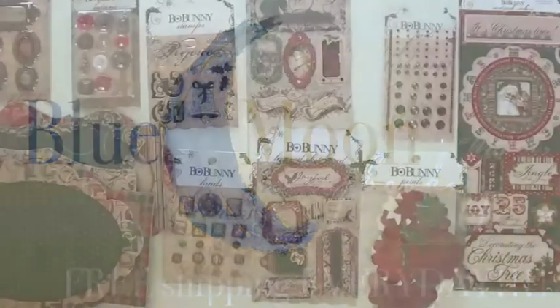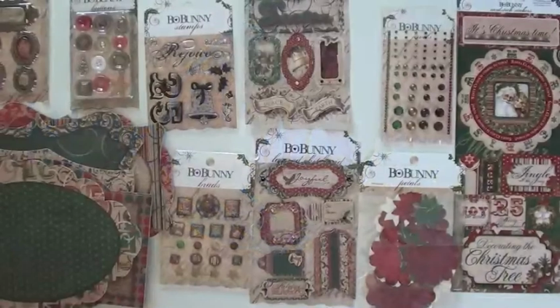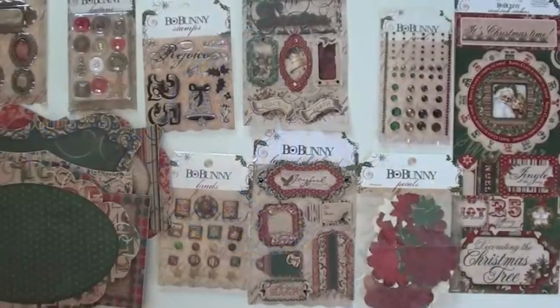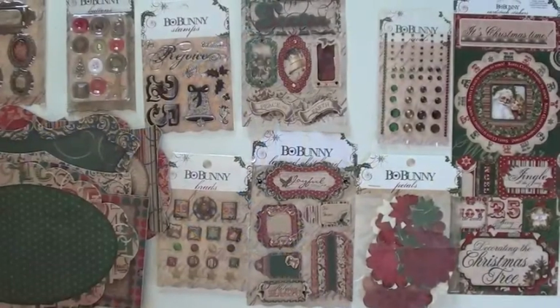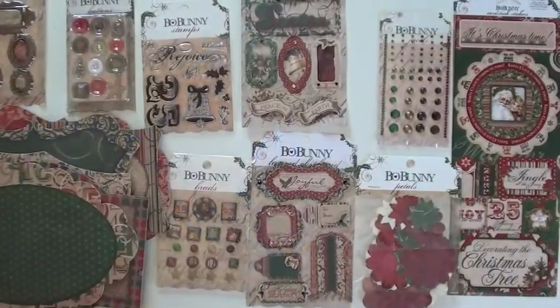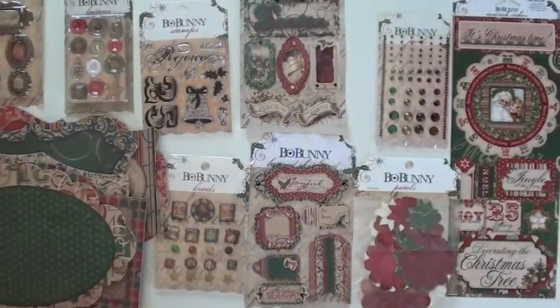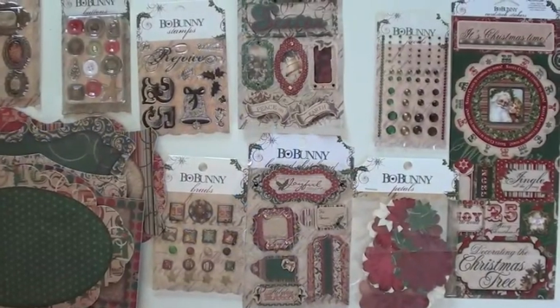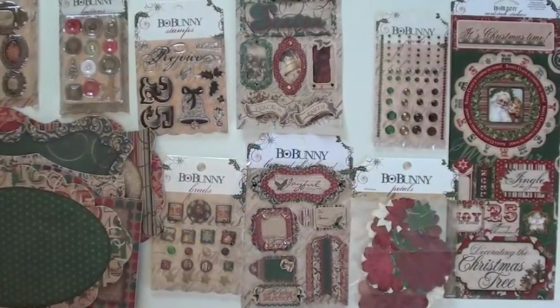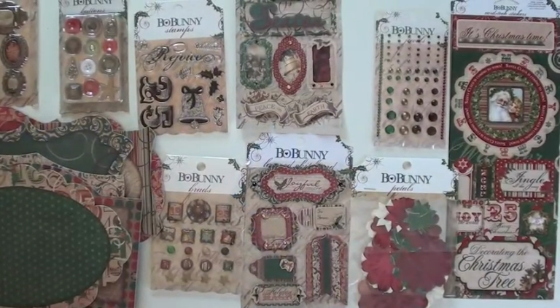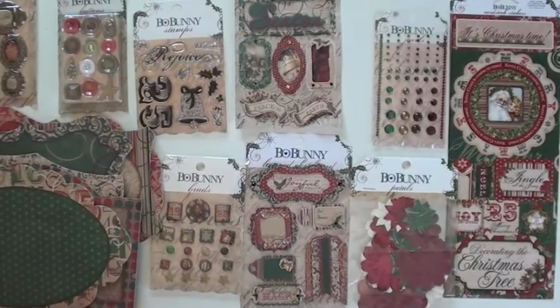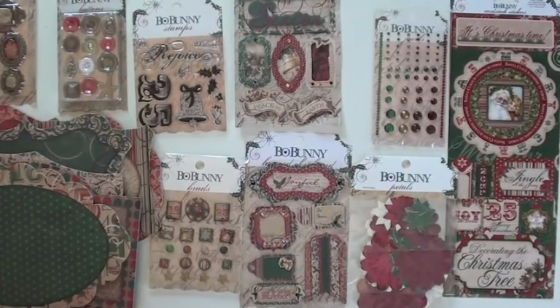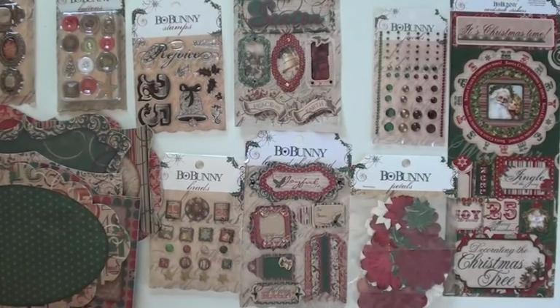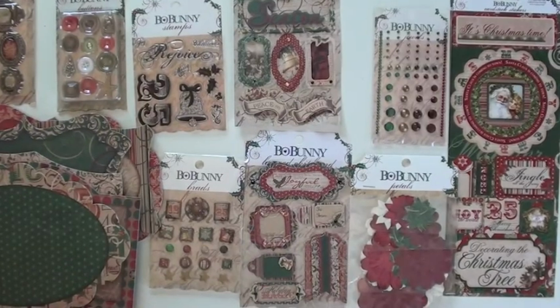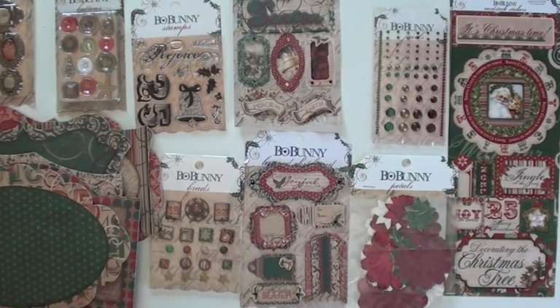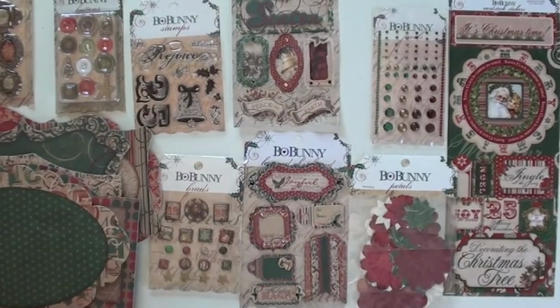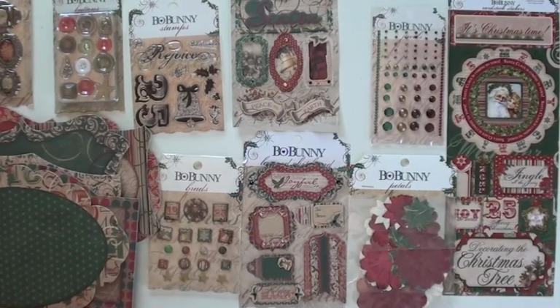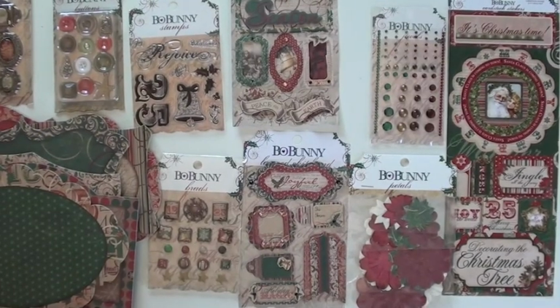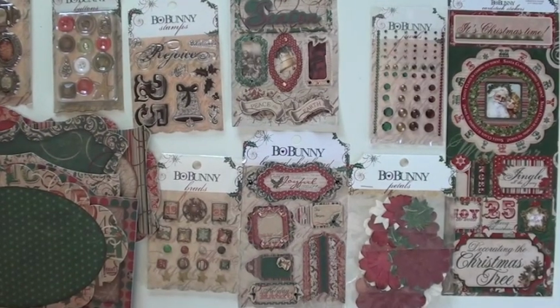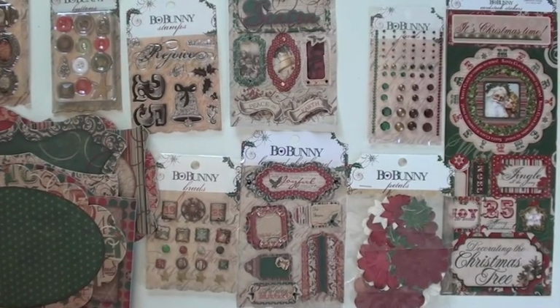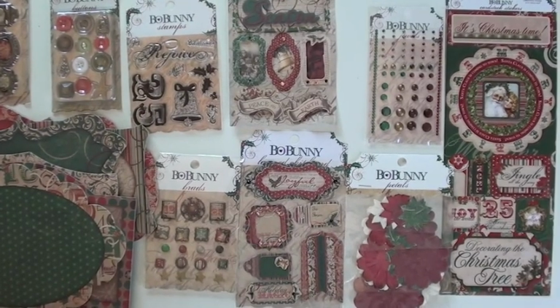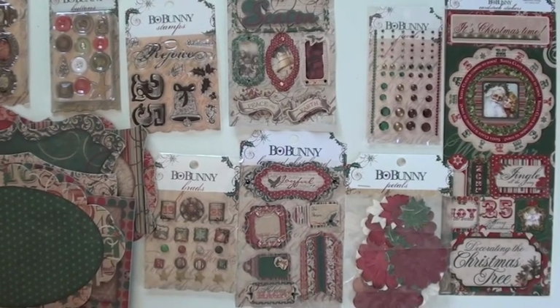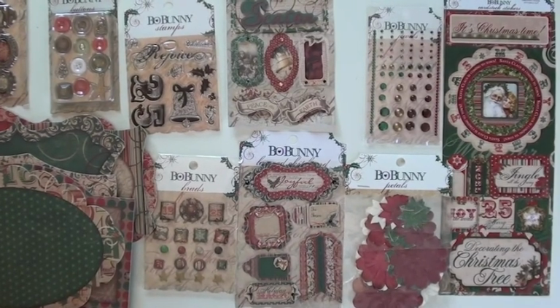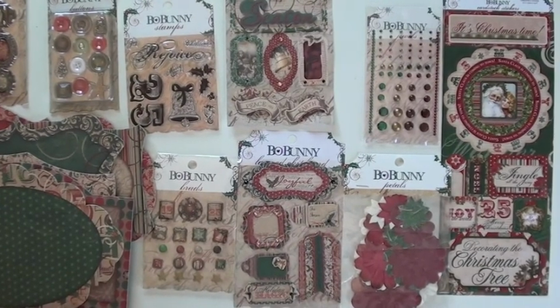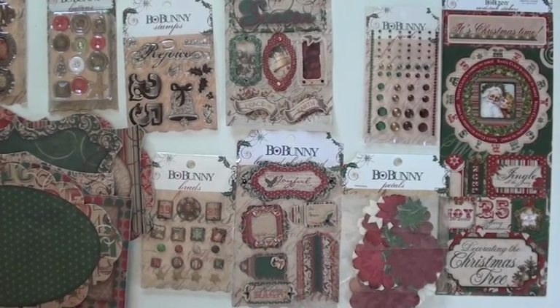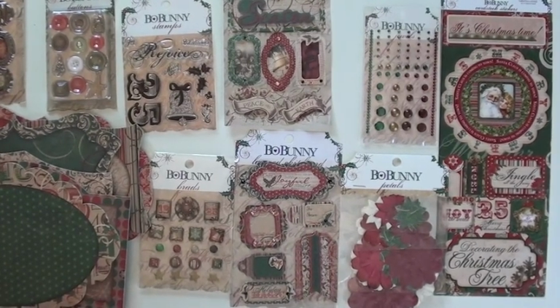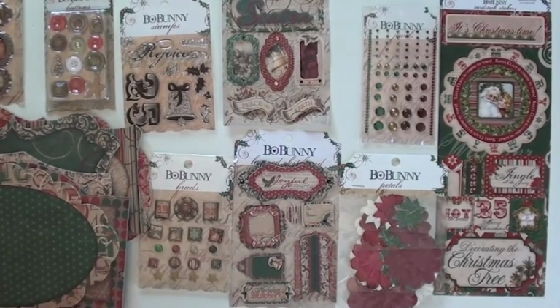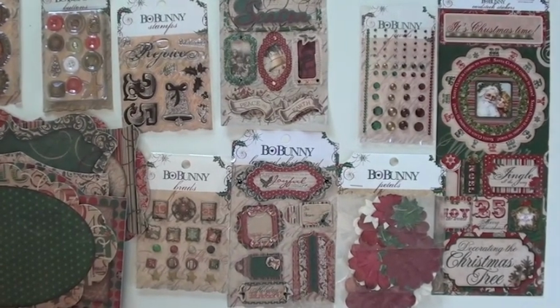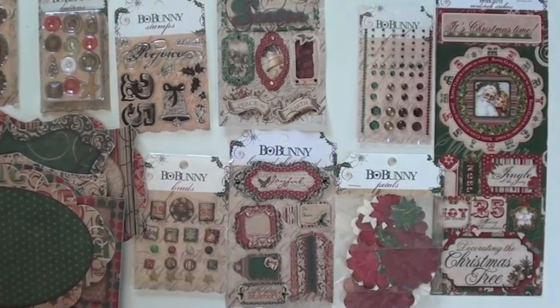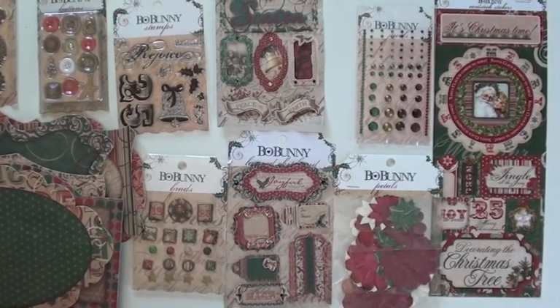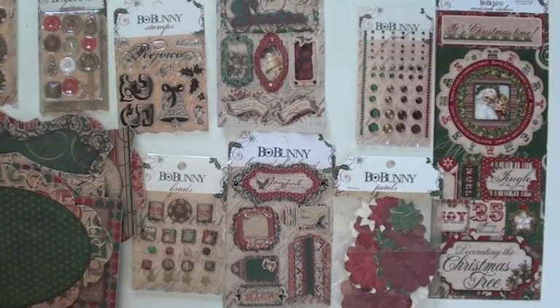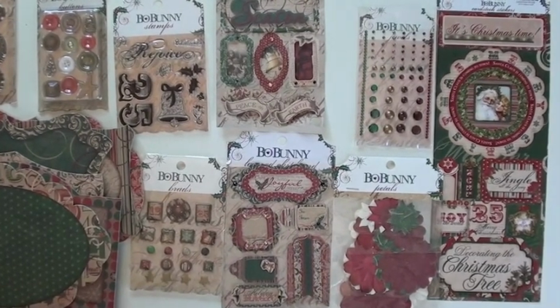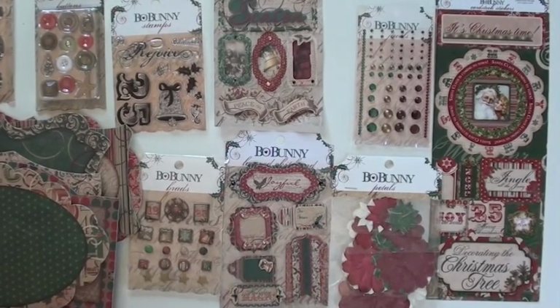Joy to the world! It's the Bow Bunny Rejoice collection, full of some nice greens and reds.